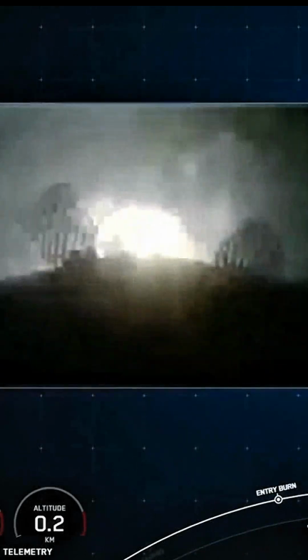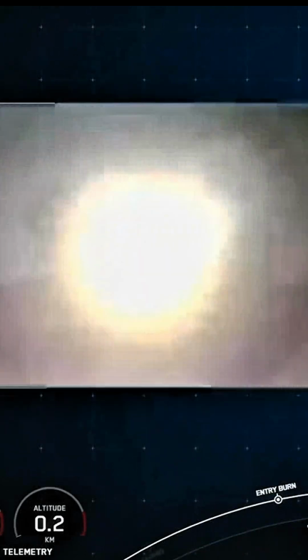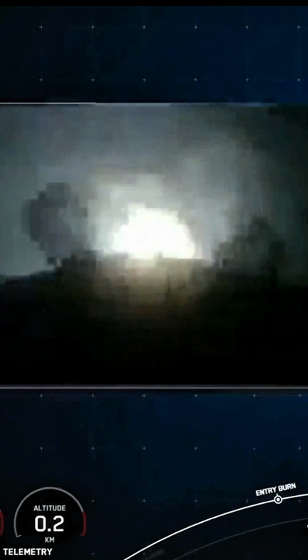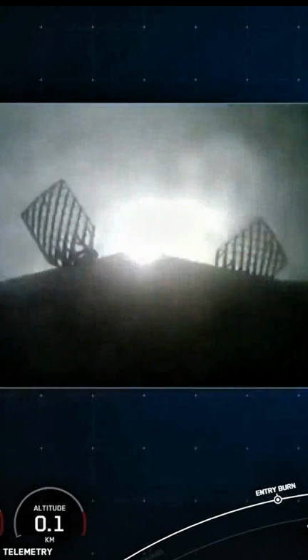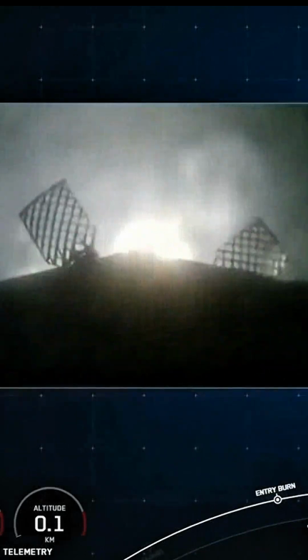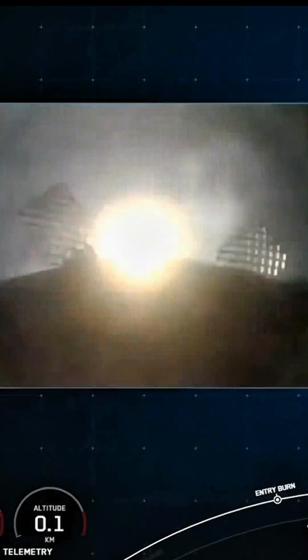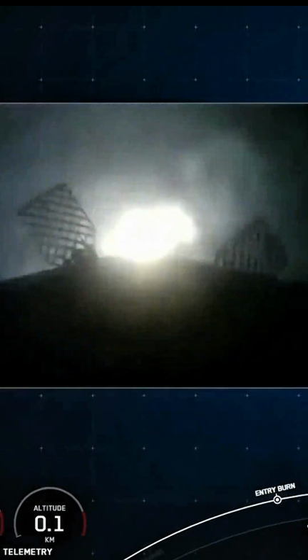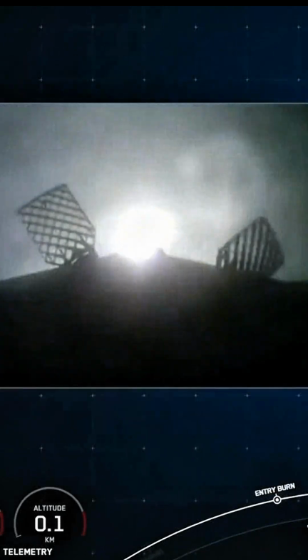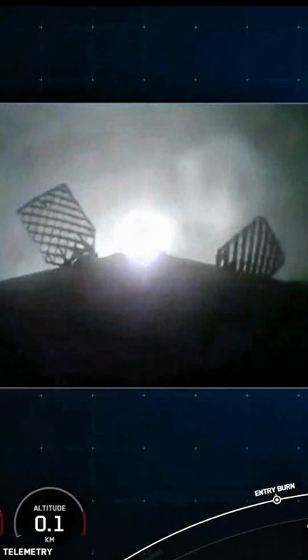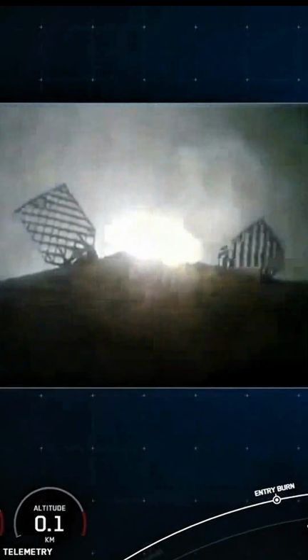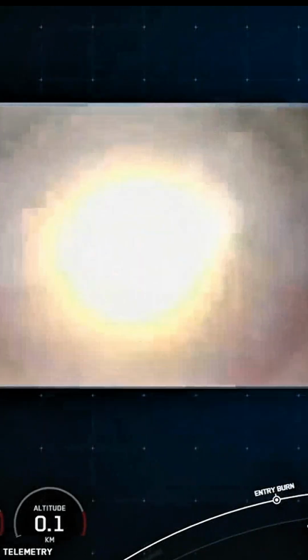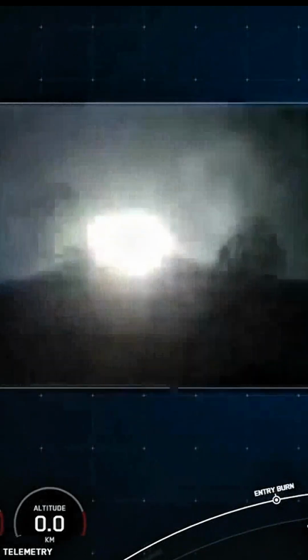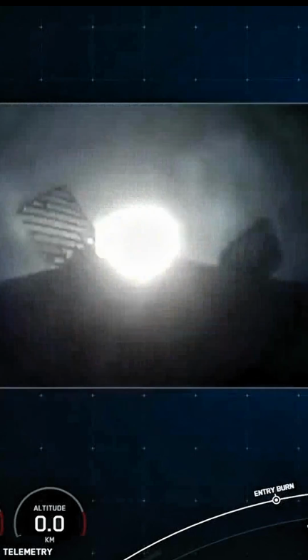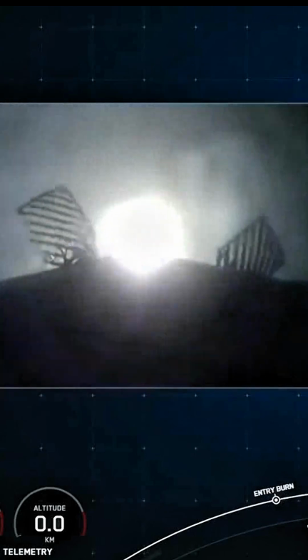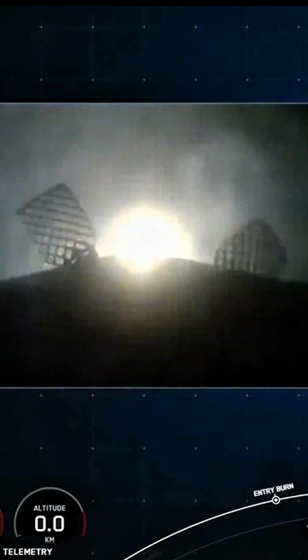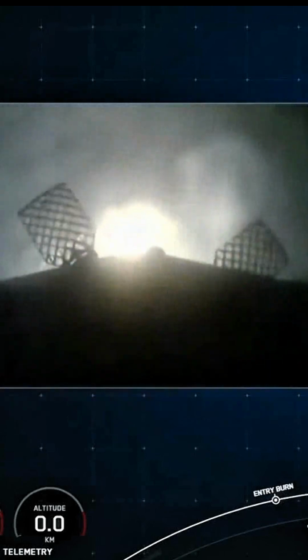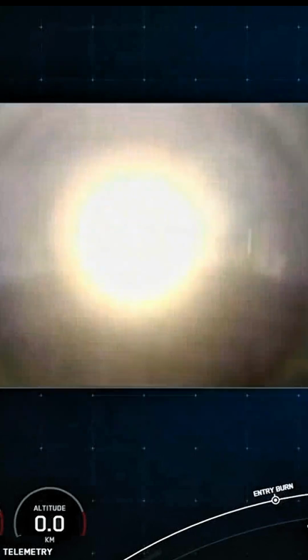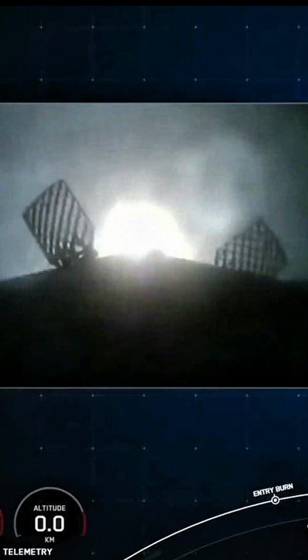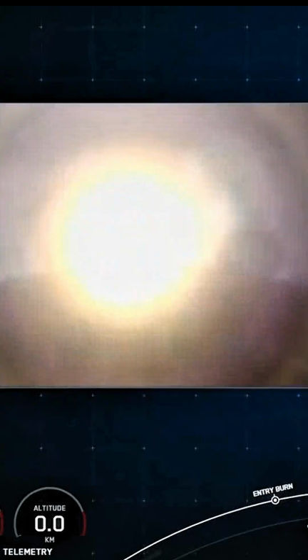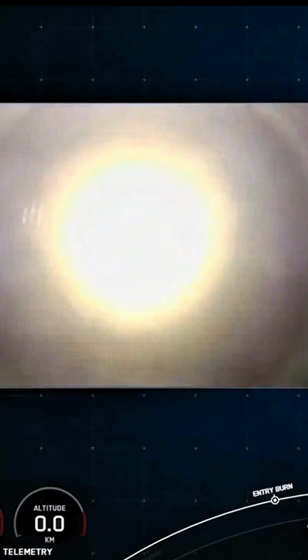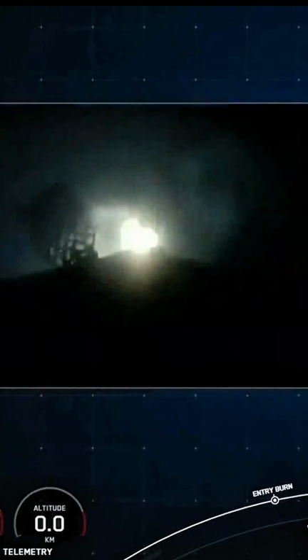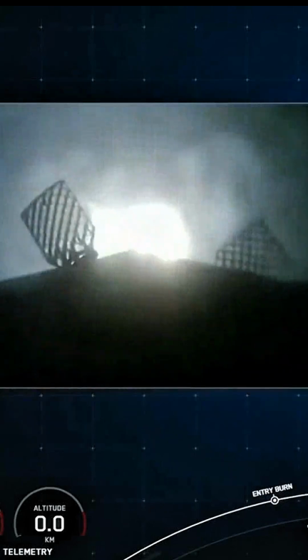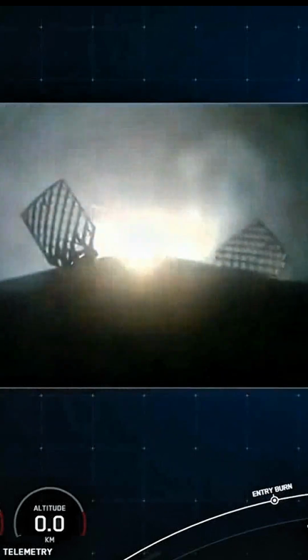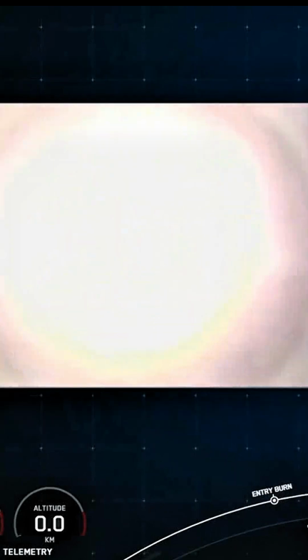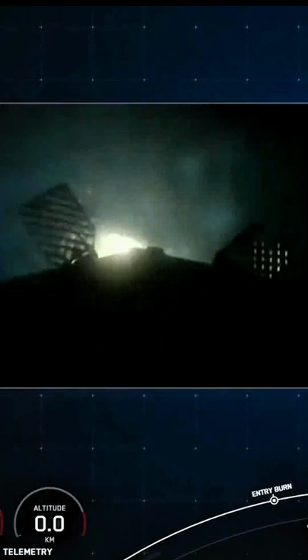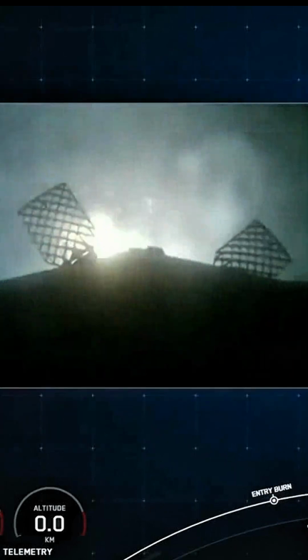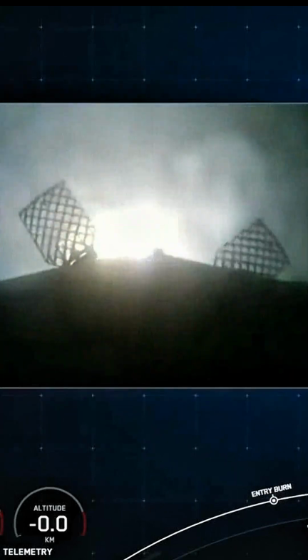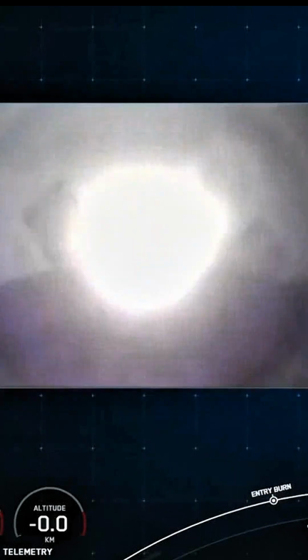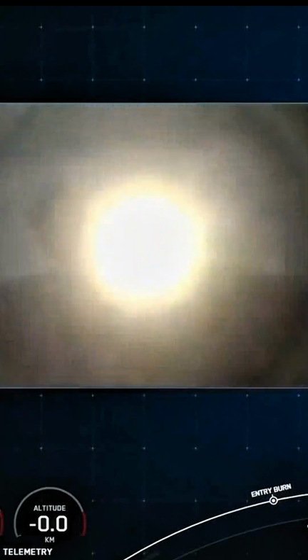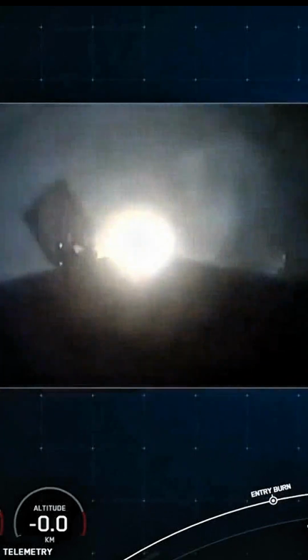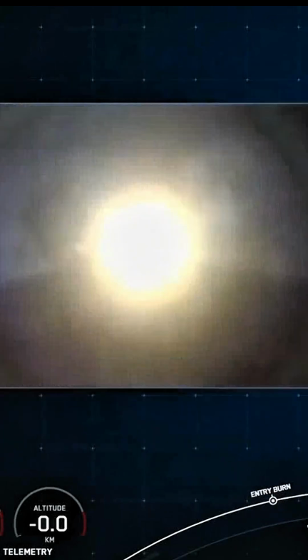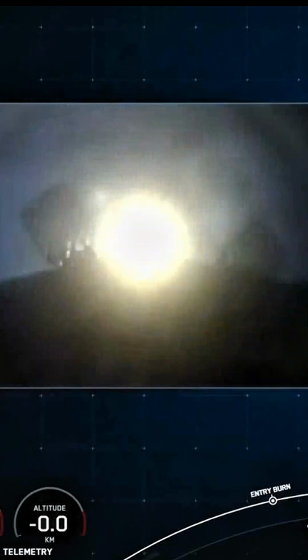Let's watch stage one come back home. Landing leg deploy.